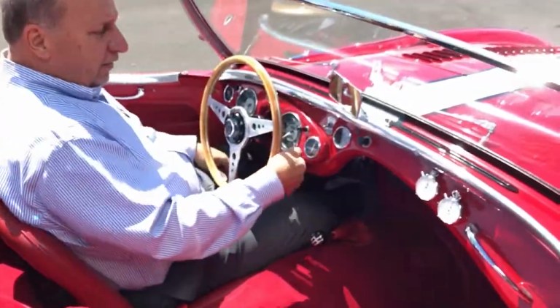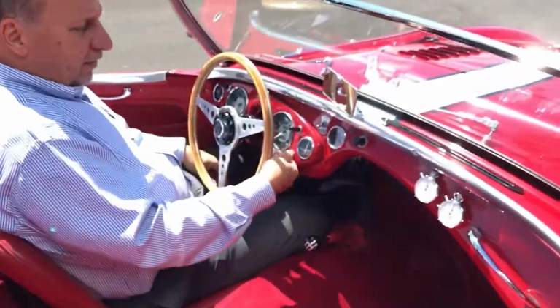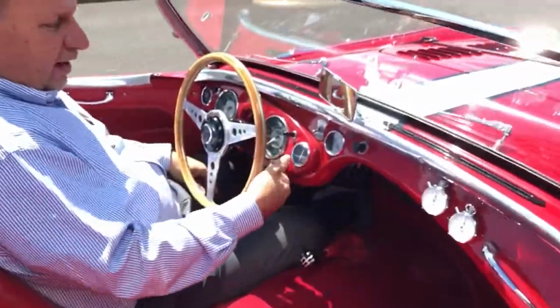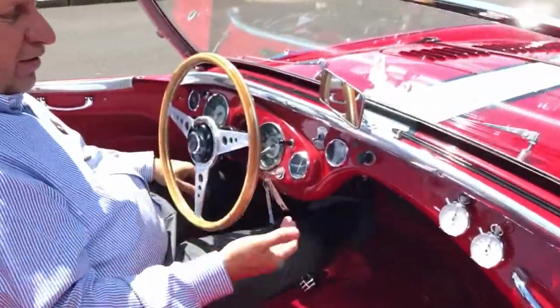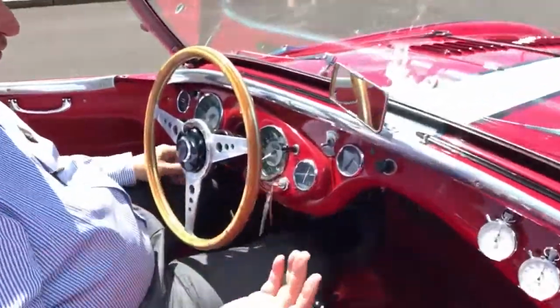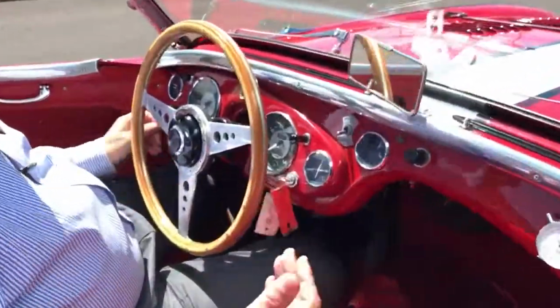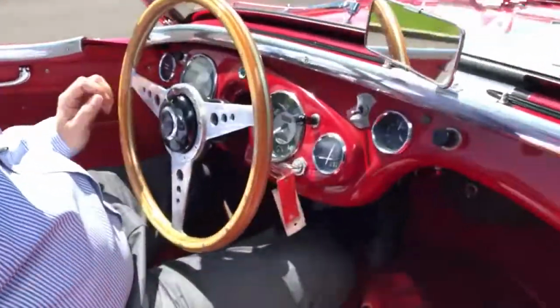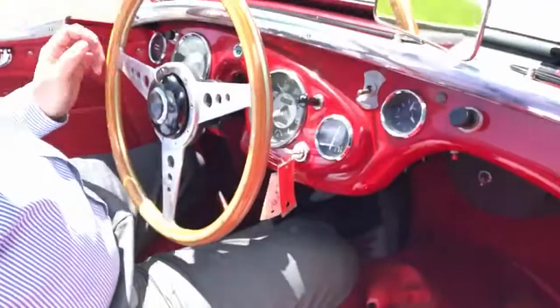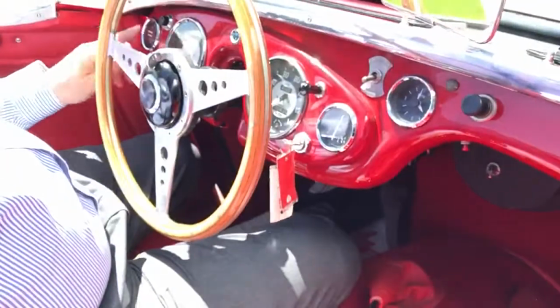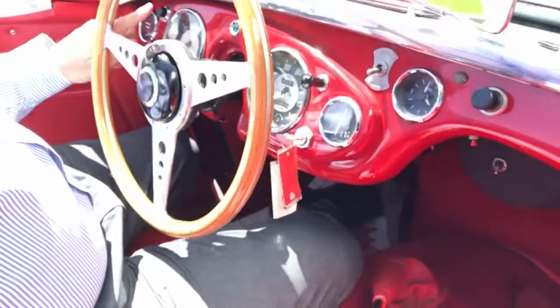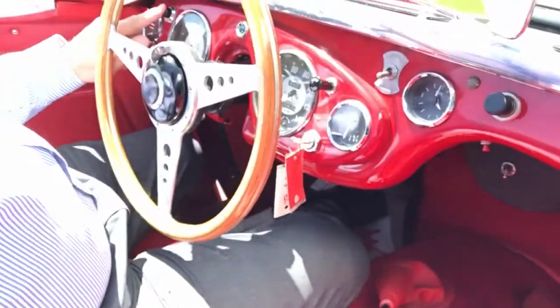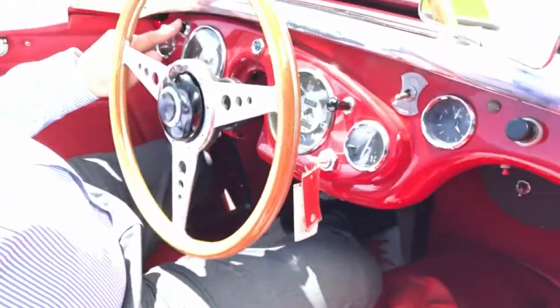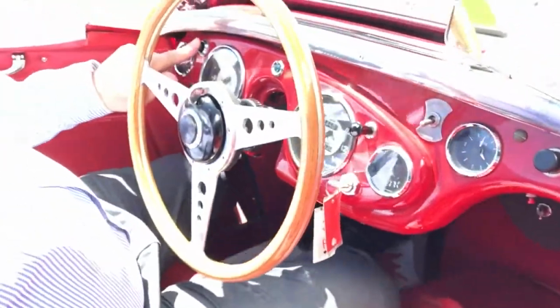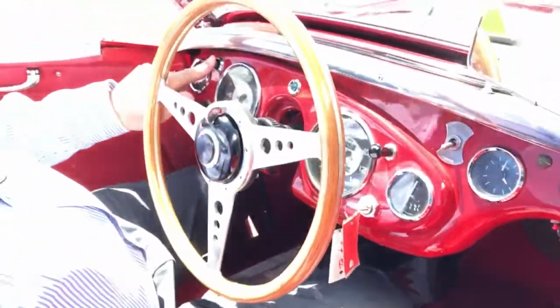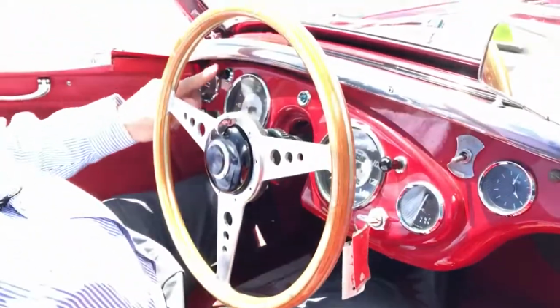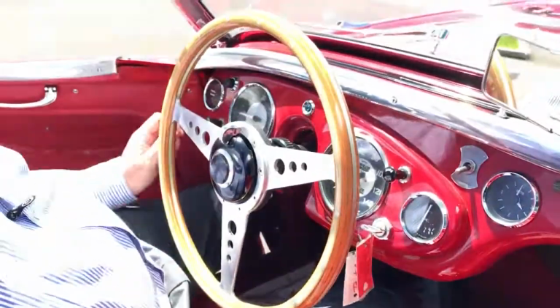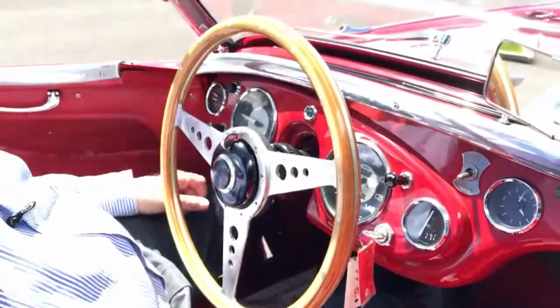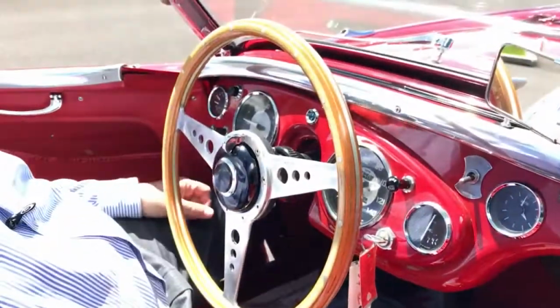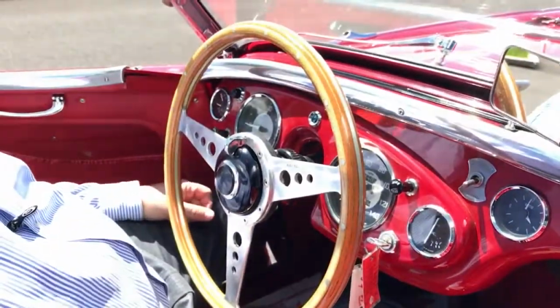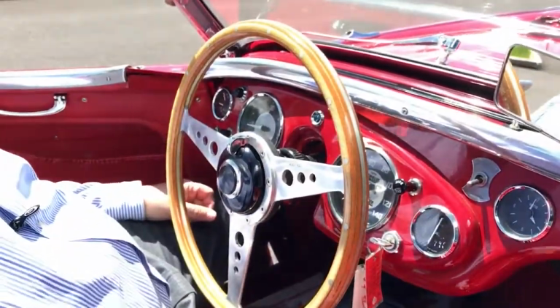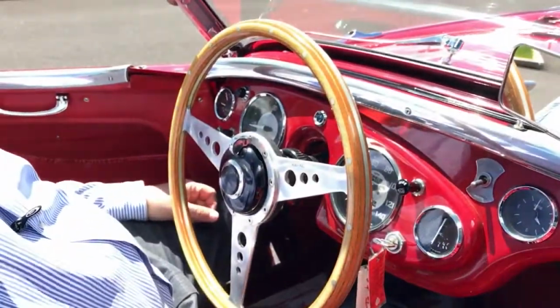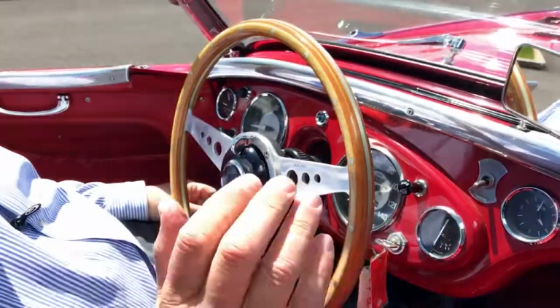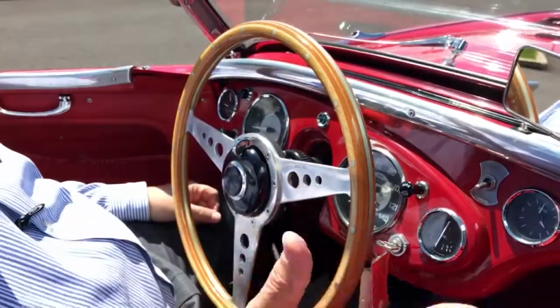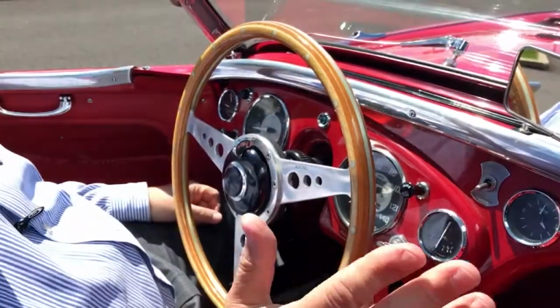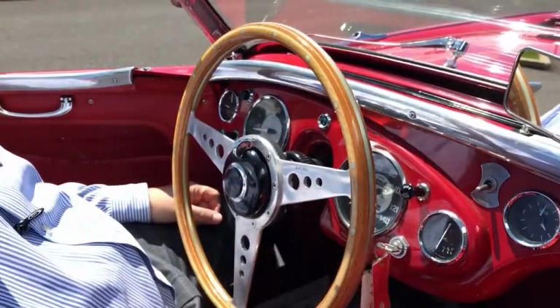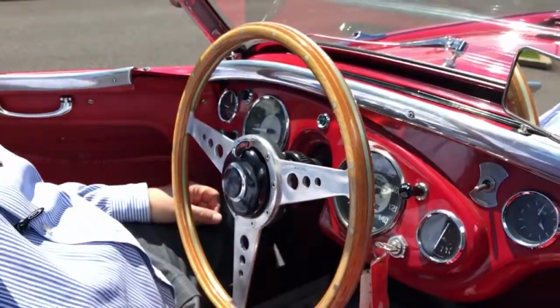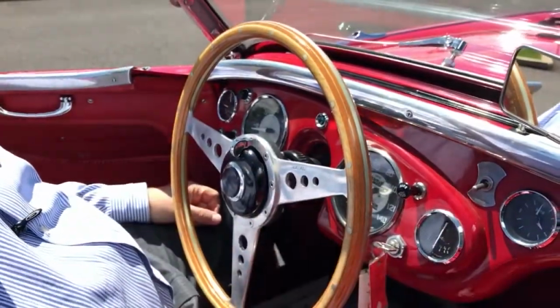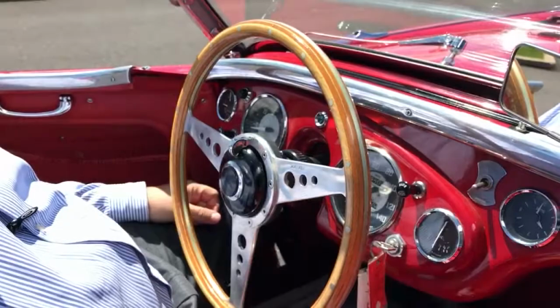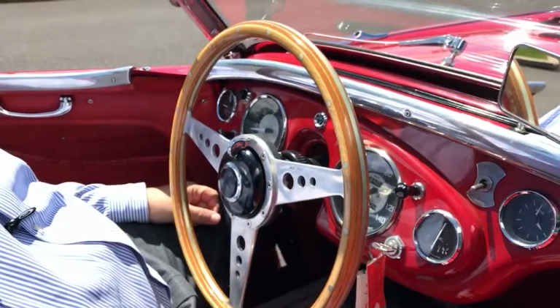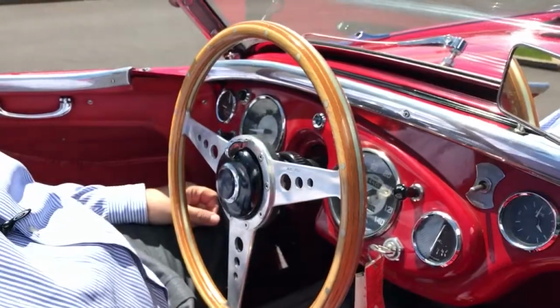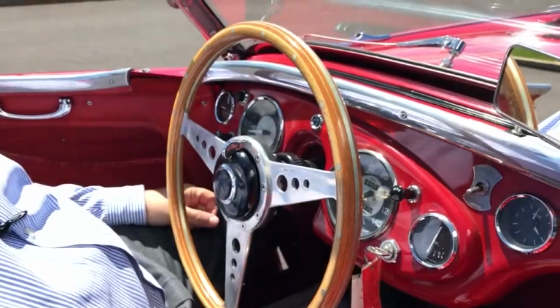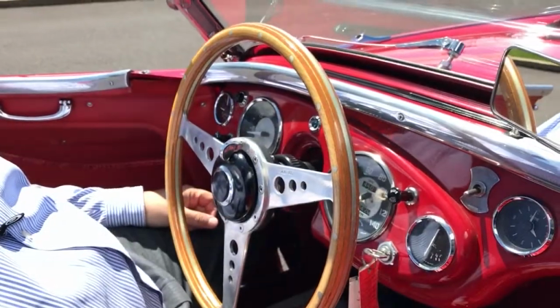To start this car, just turn the key, hit the button, and you're rolling. You're ready to go.